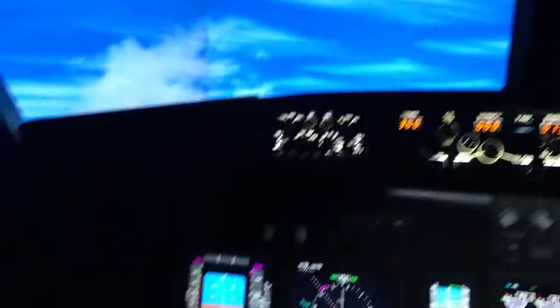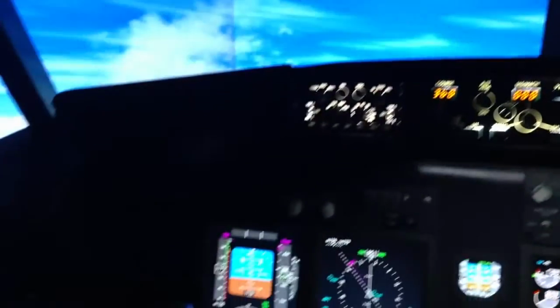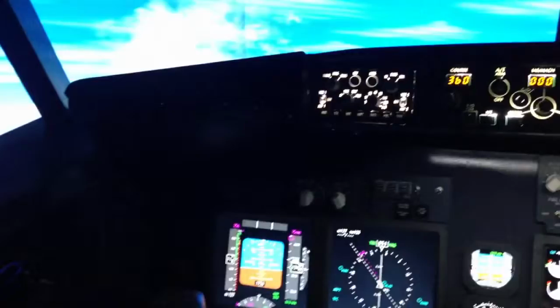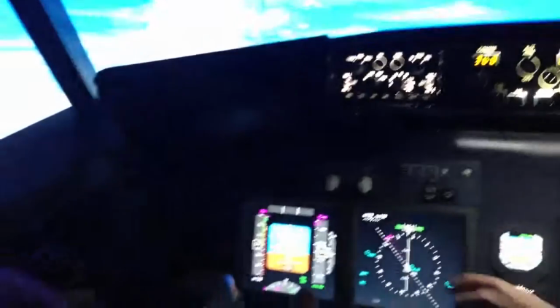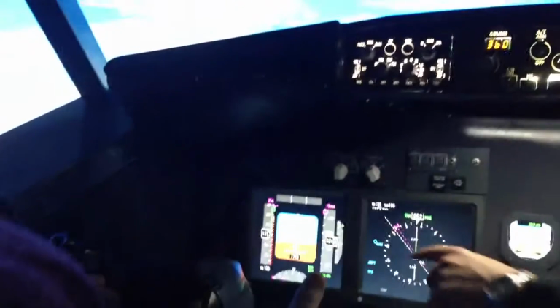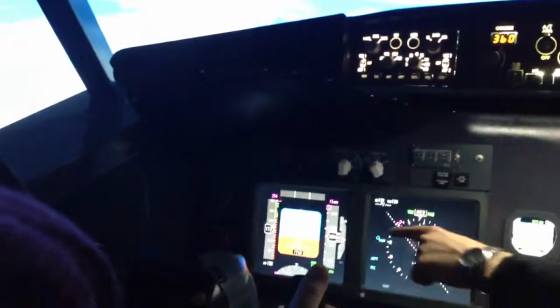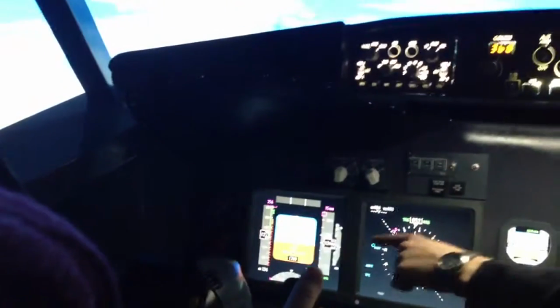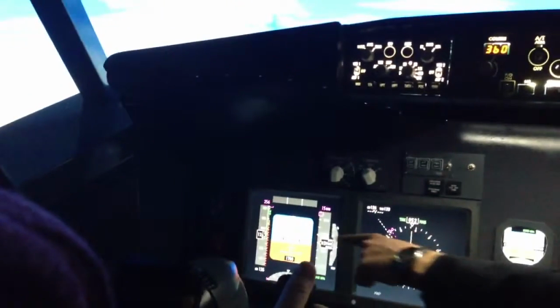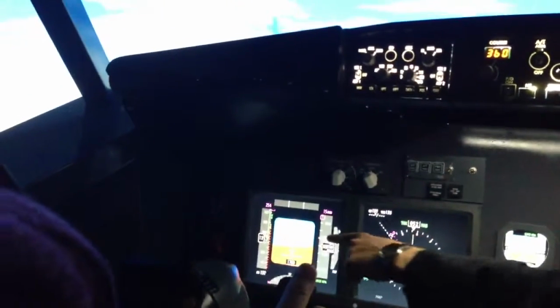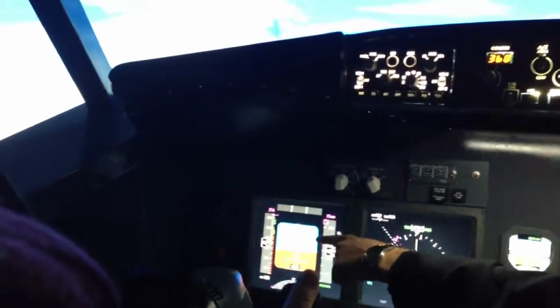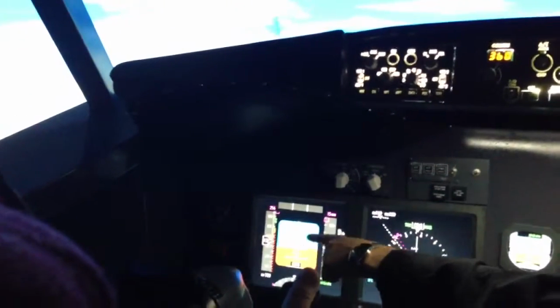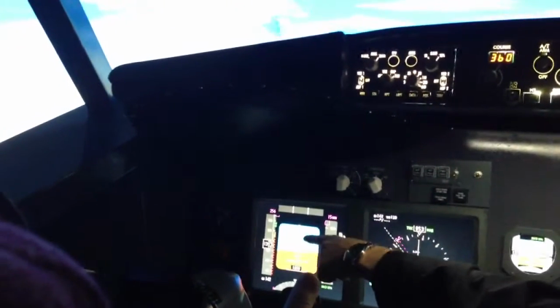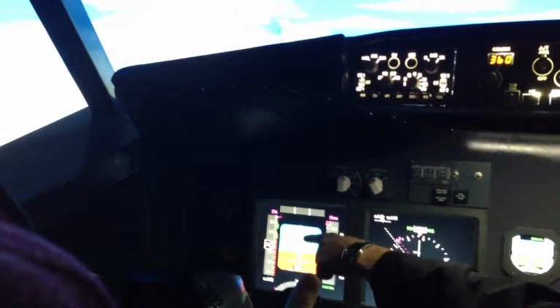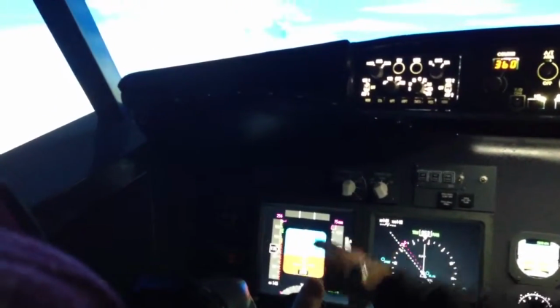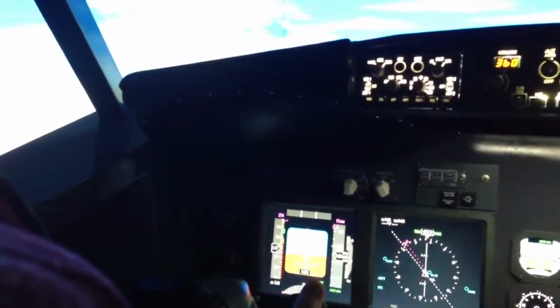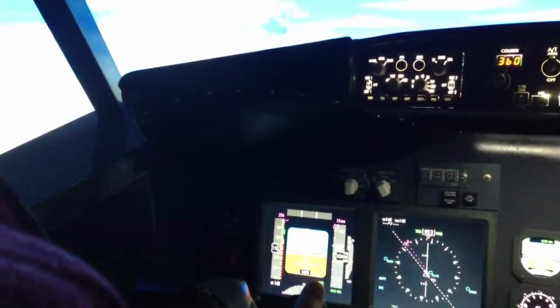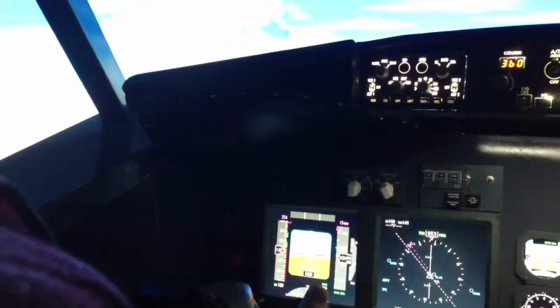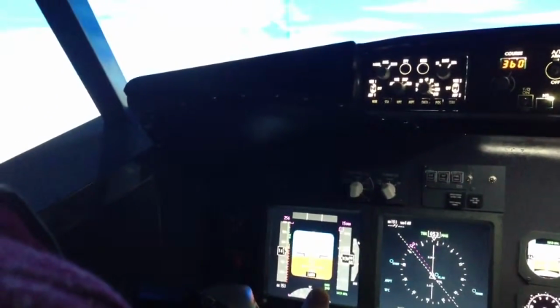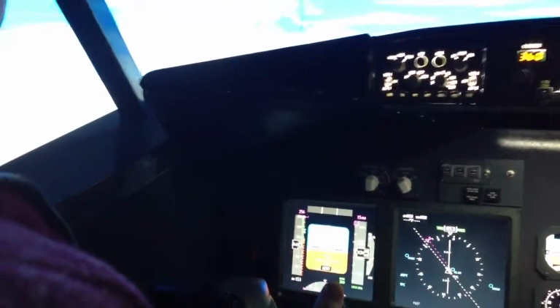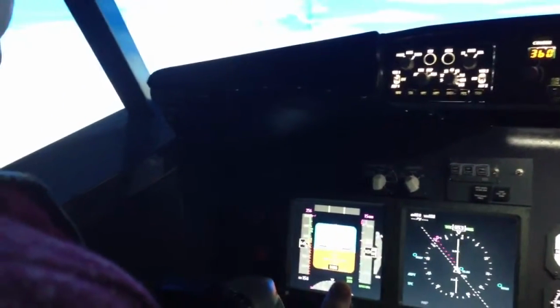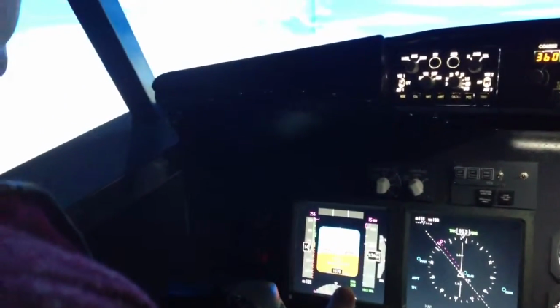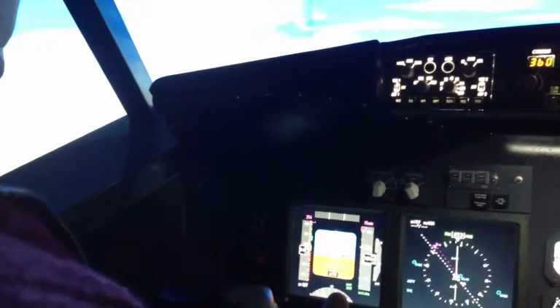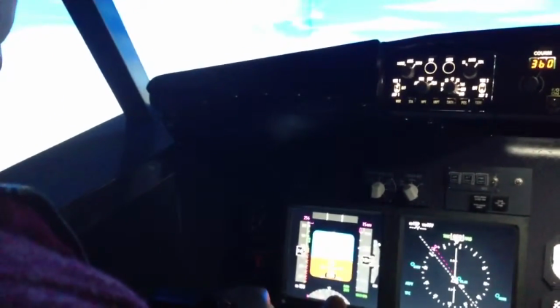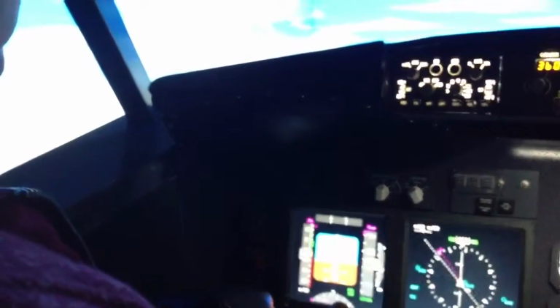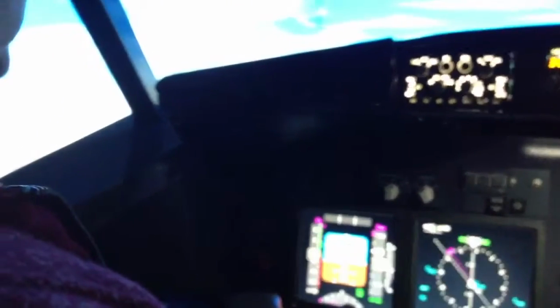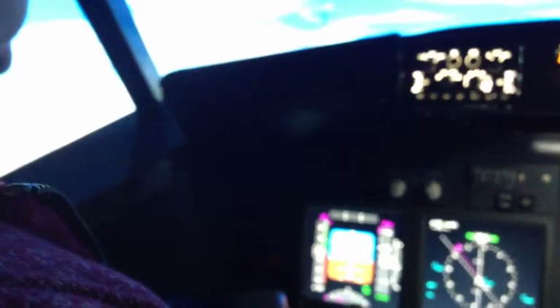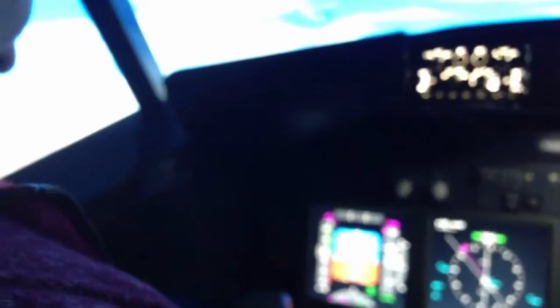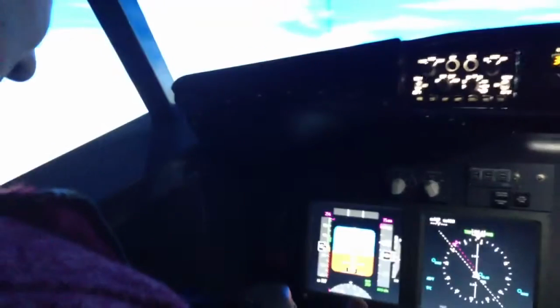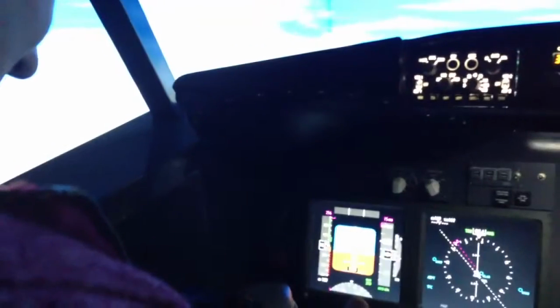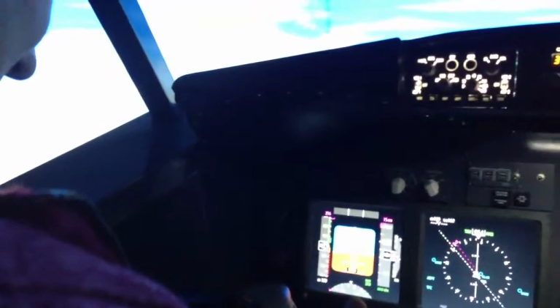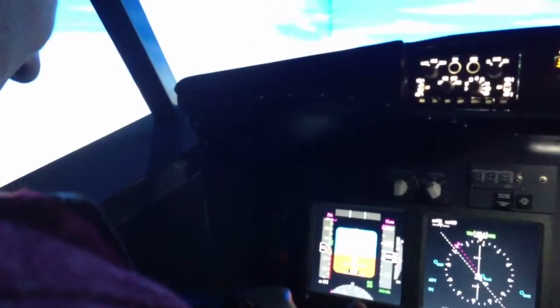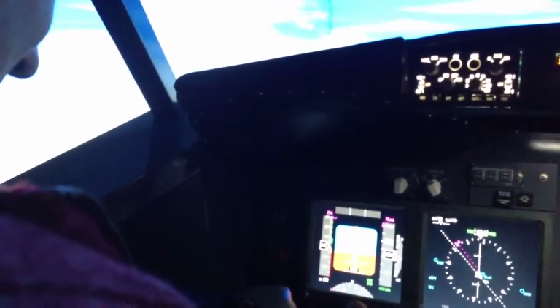That's looking a bit better. So now remember, that black dot on the 15-degree line — just go up. Pull back, come up.